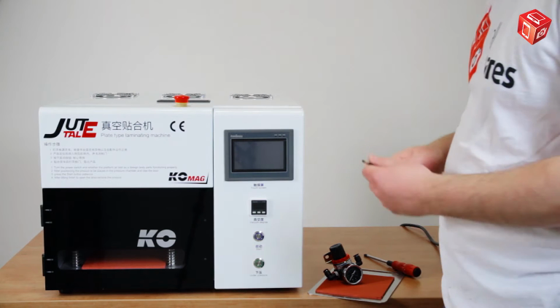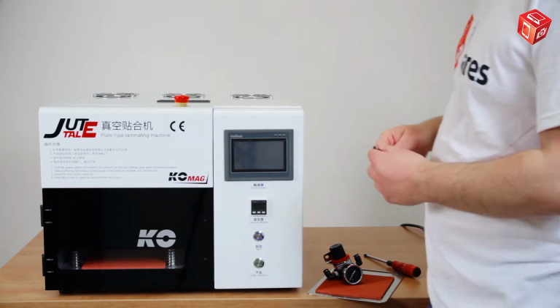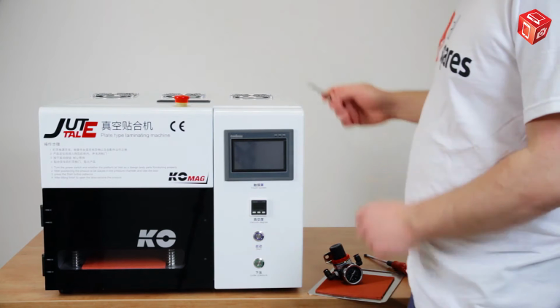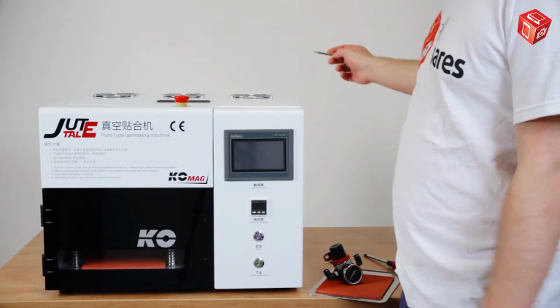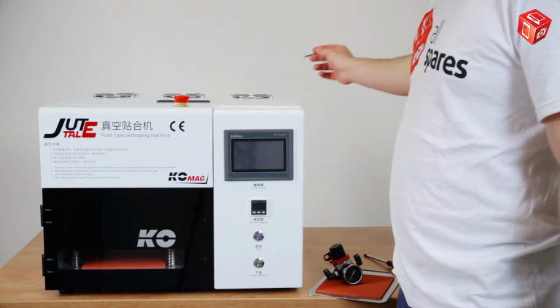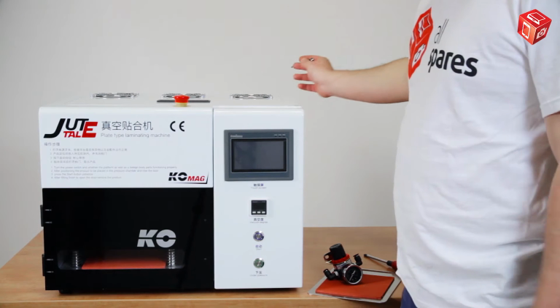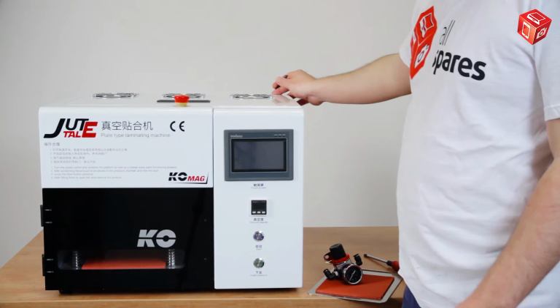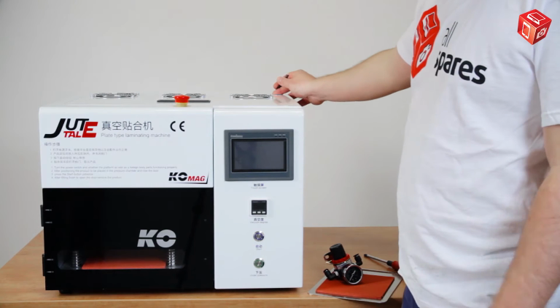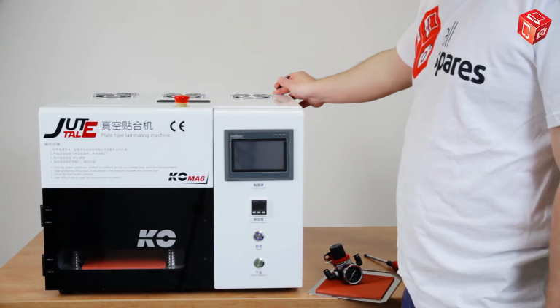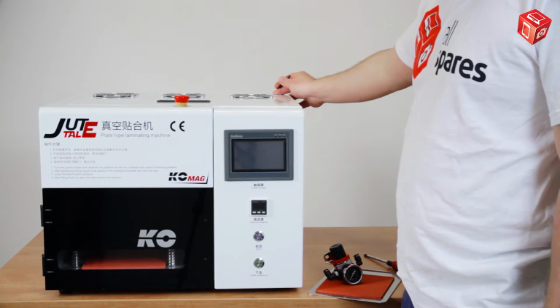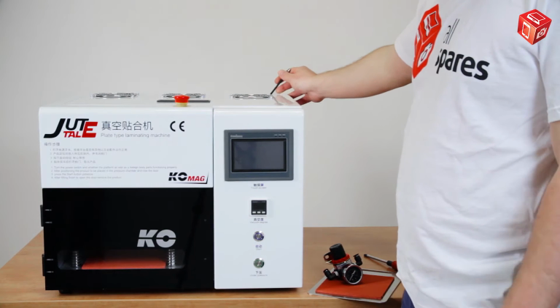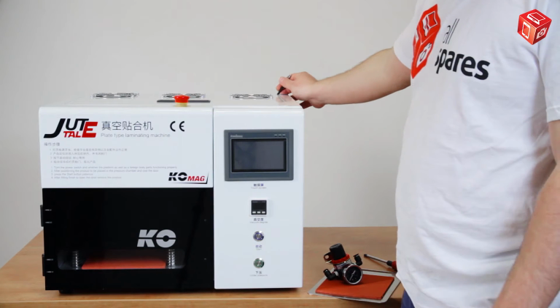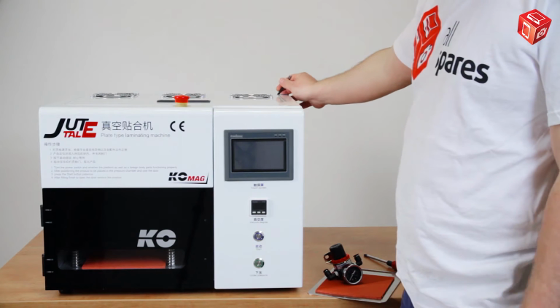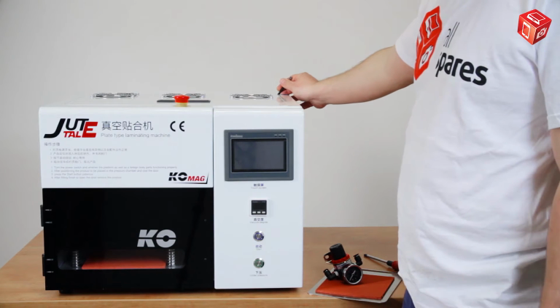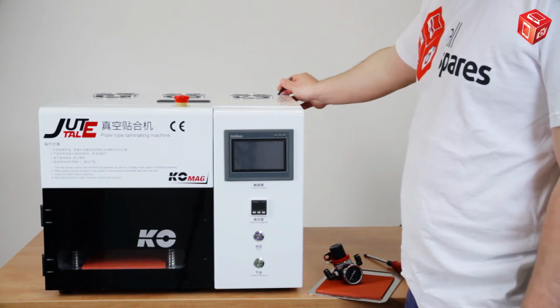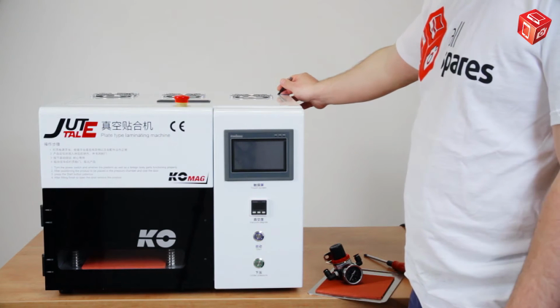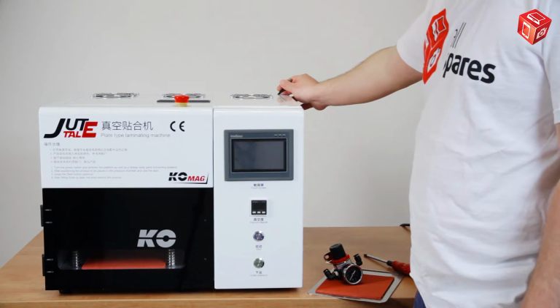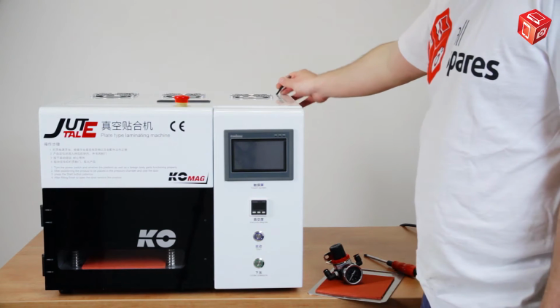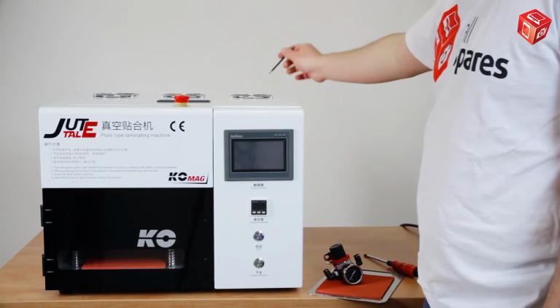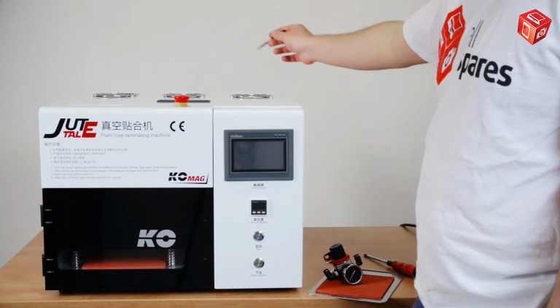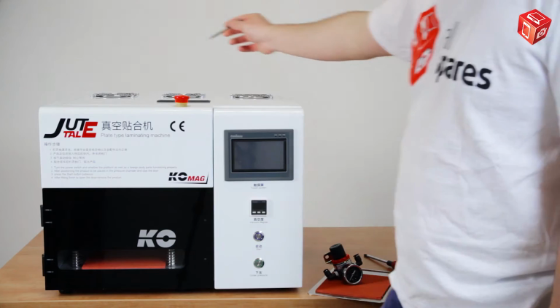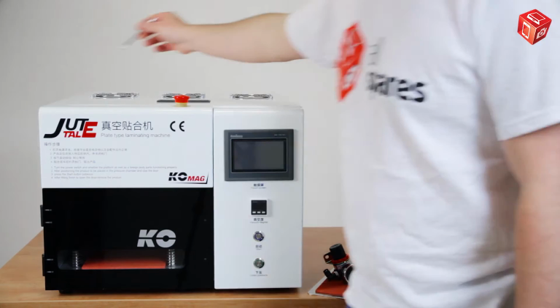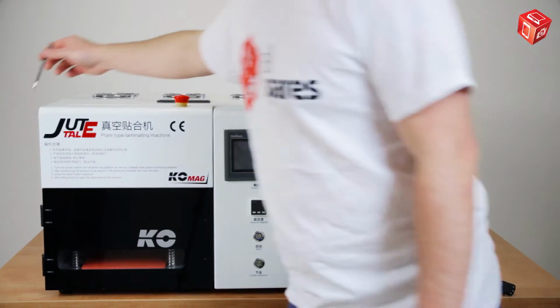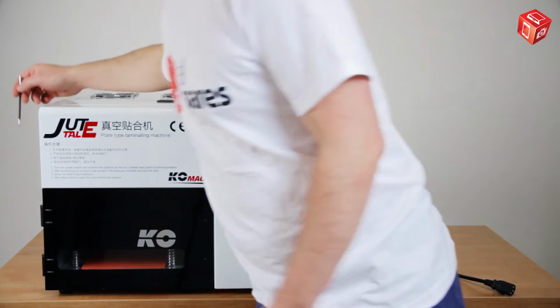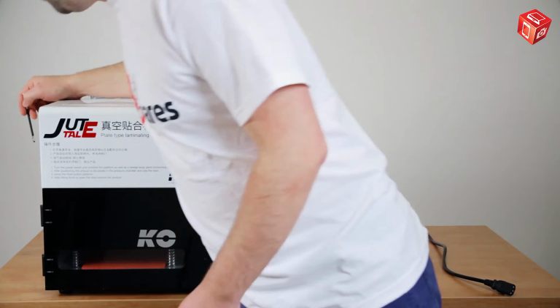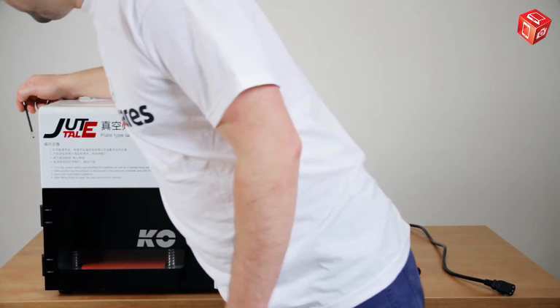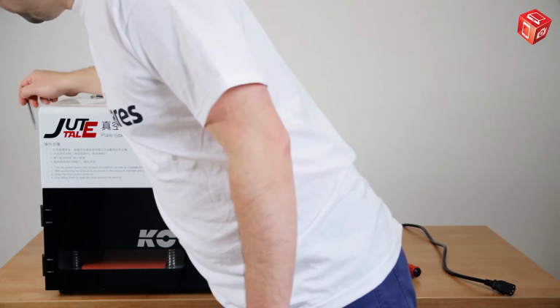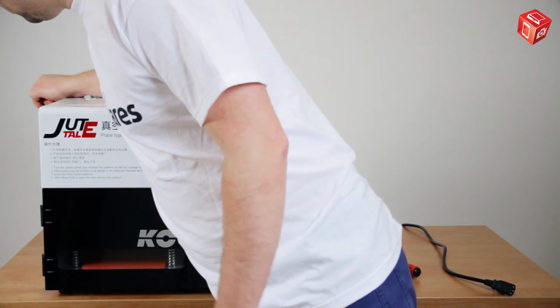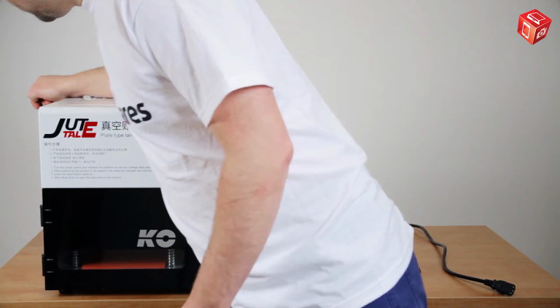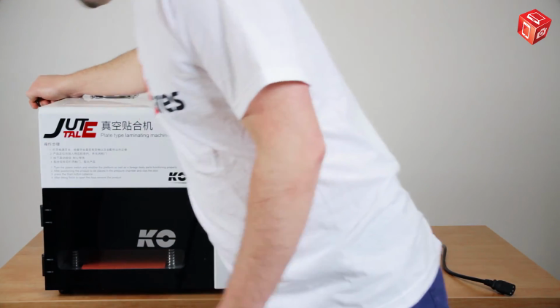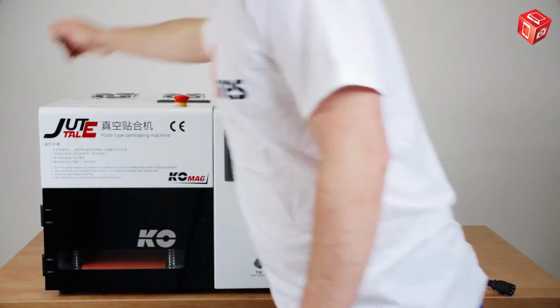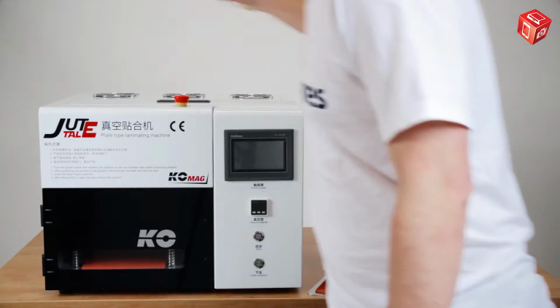On the back panel, there is a plug for connecting the power cable. On the left side of the device, we have a filter and a port for the air supply.